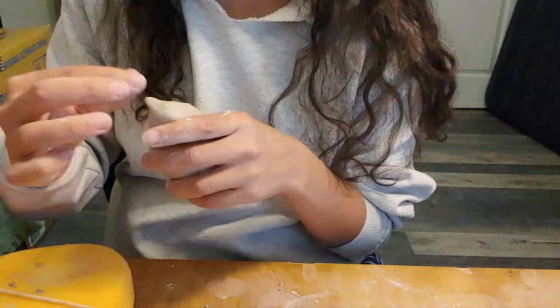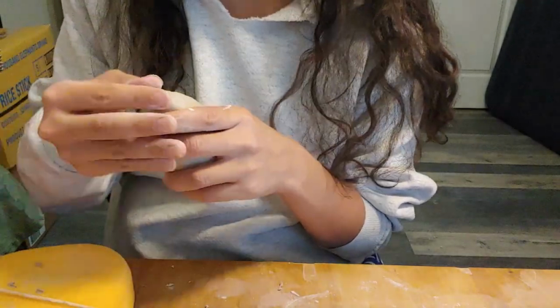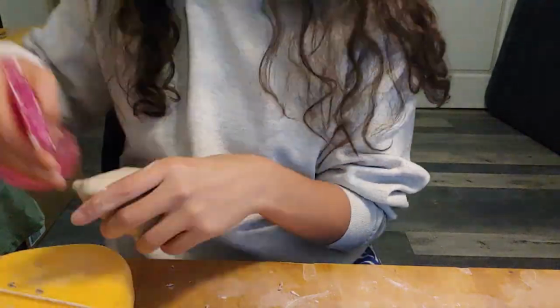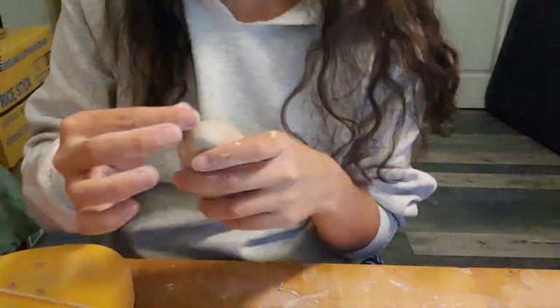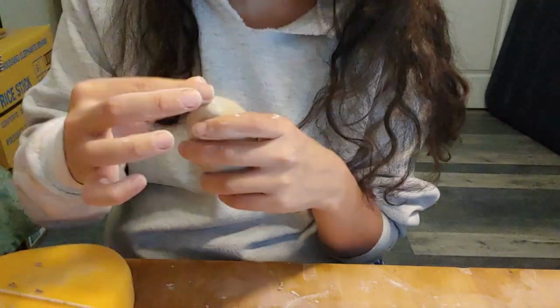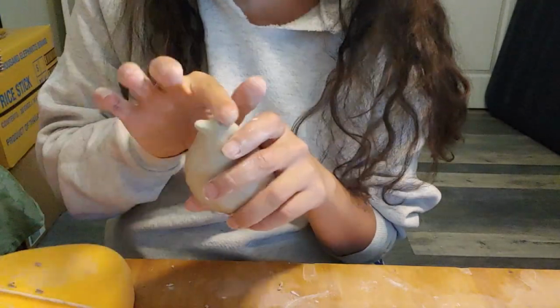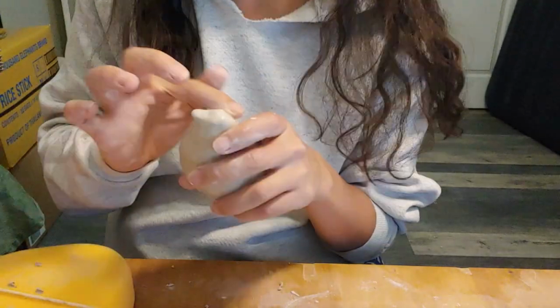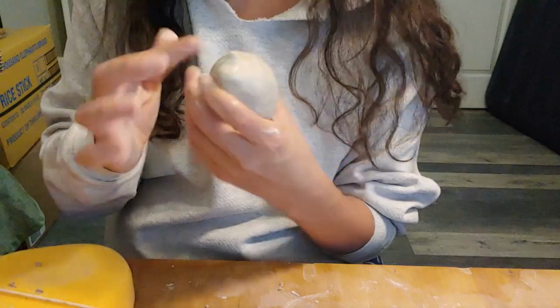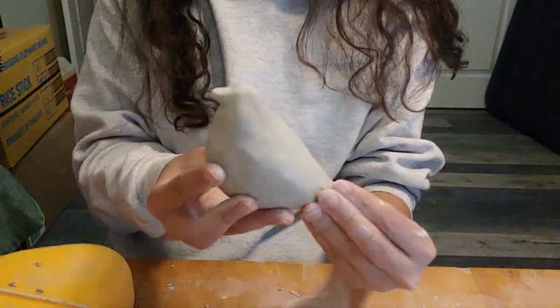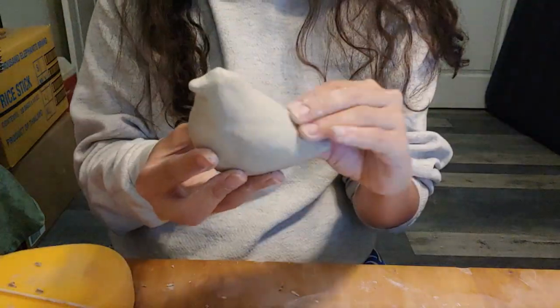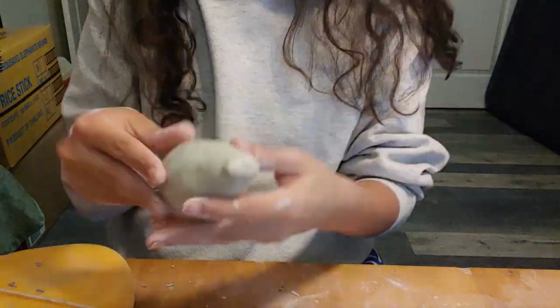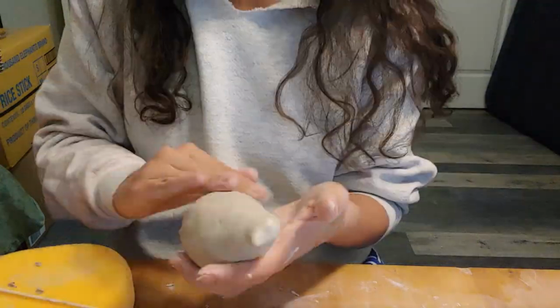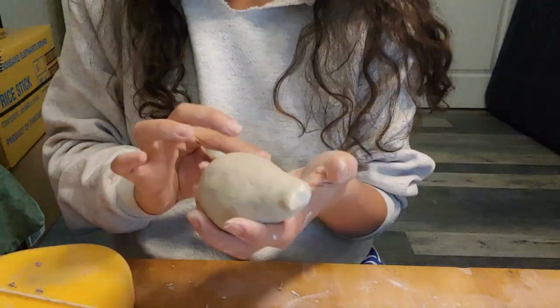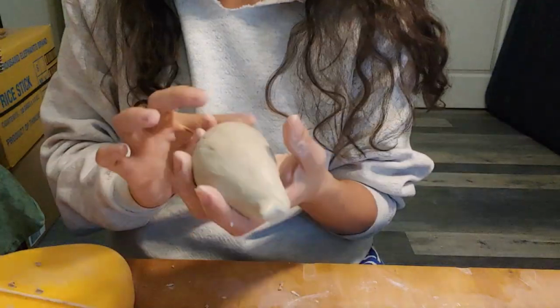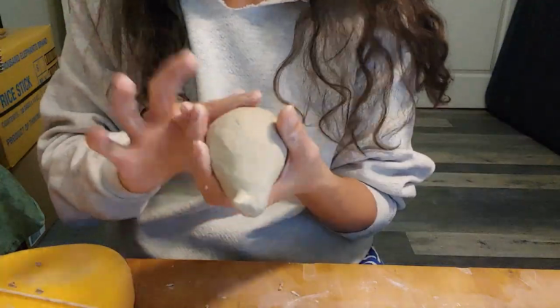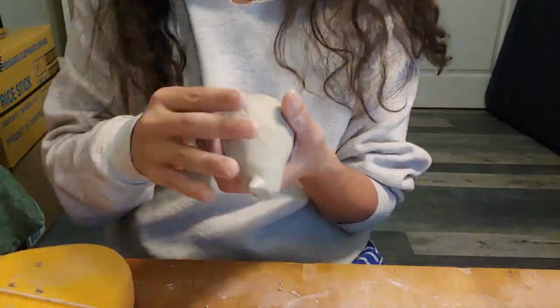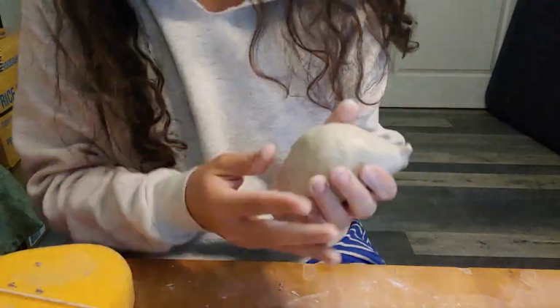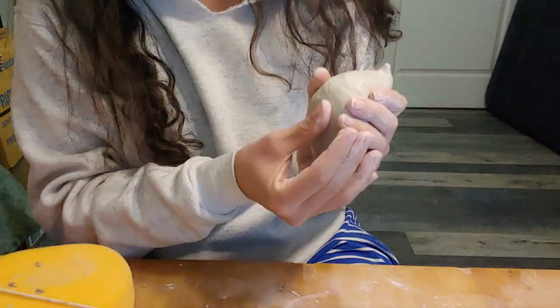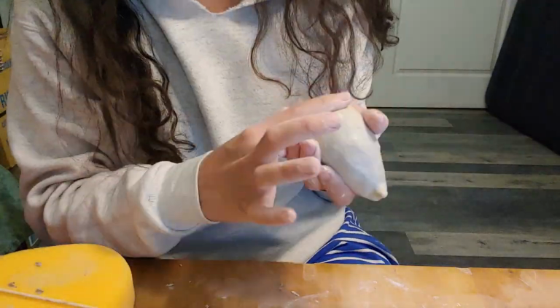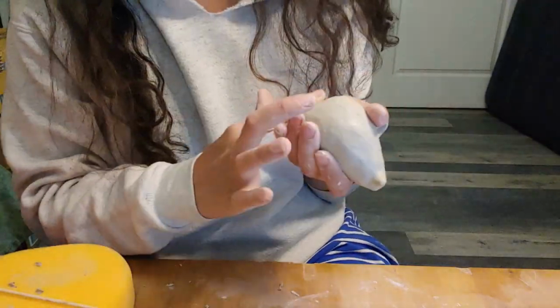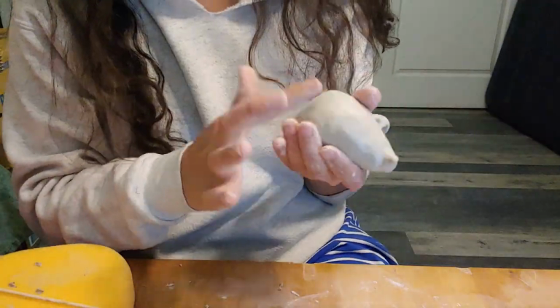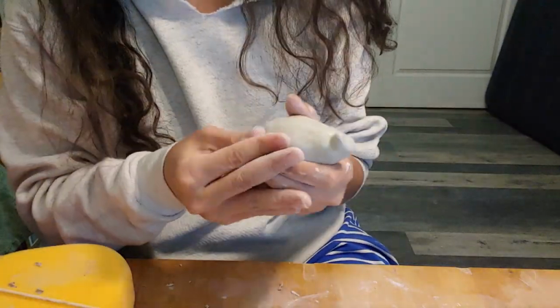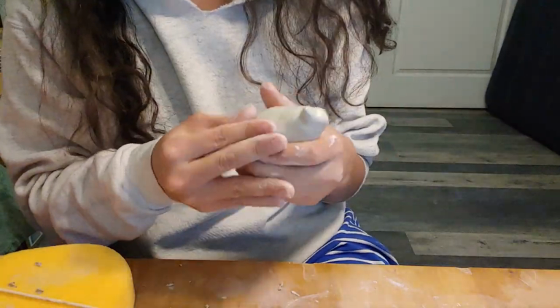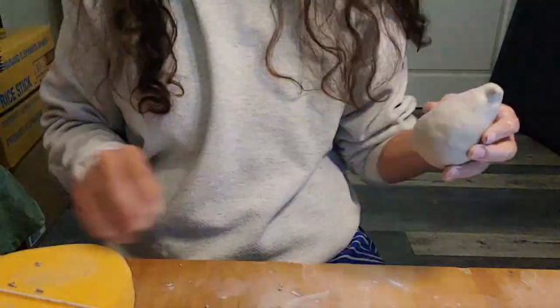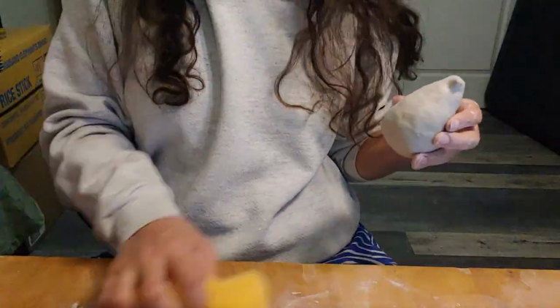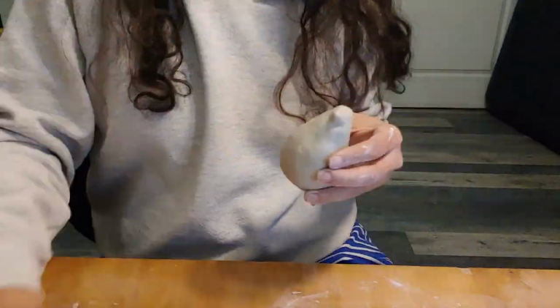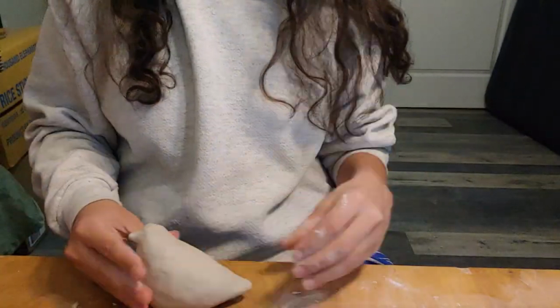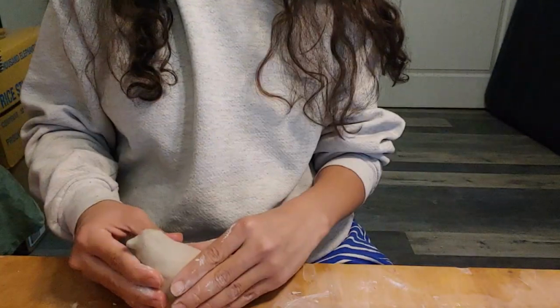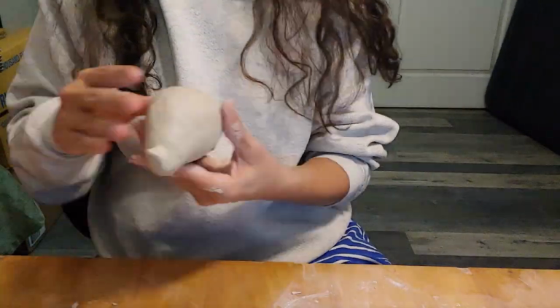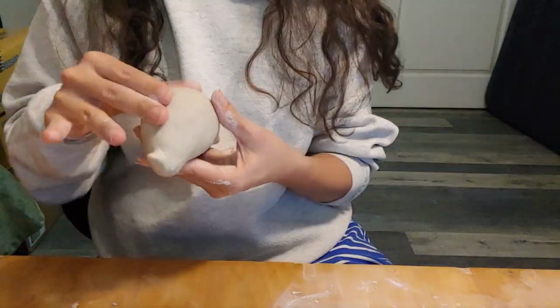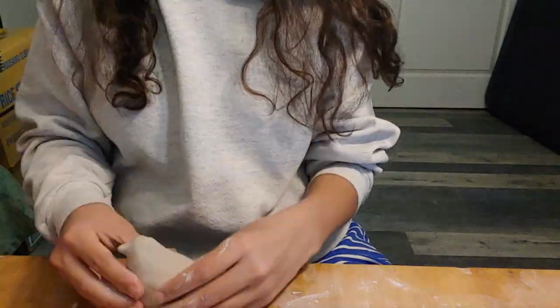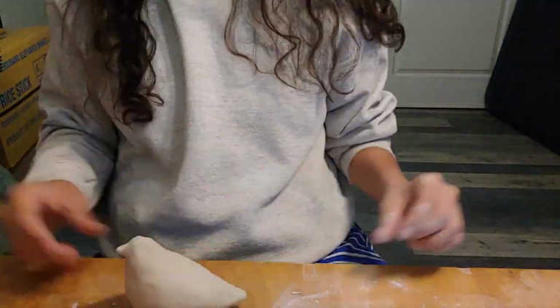The table or a wooden paddle can create a flat base at the bottom. Before allowing your bird to dry, make sure to make a hole at the base of the bird to allow it to release moisture for proper drying and firing.